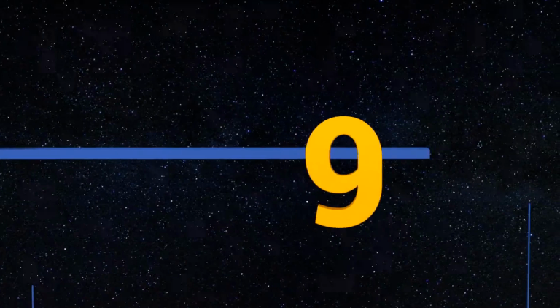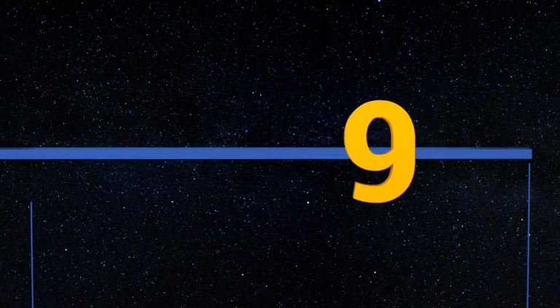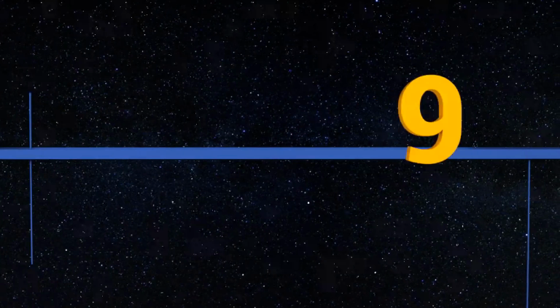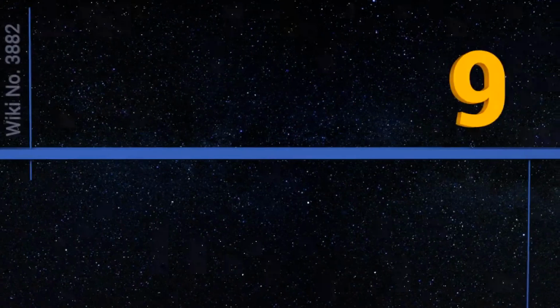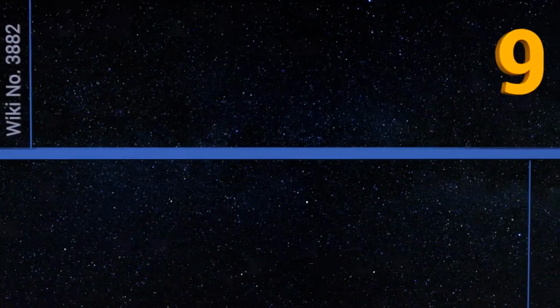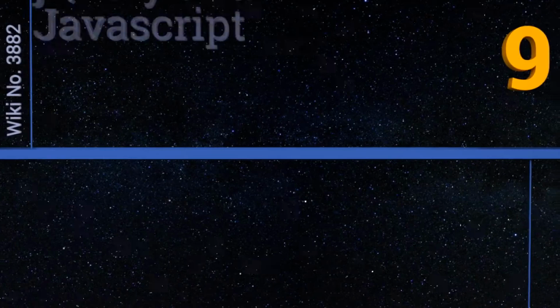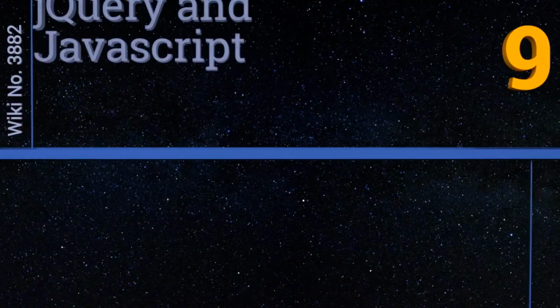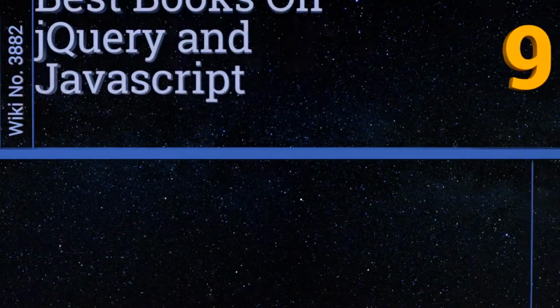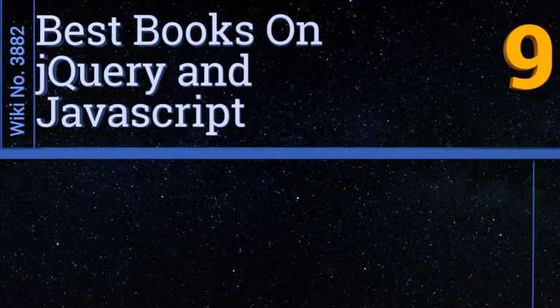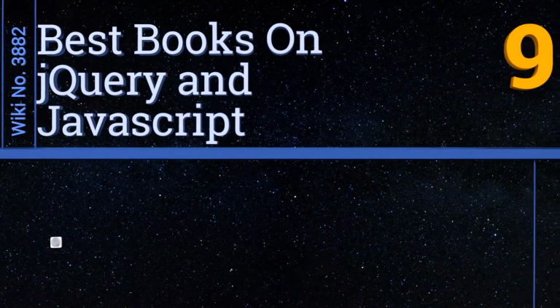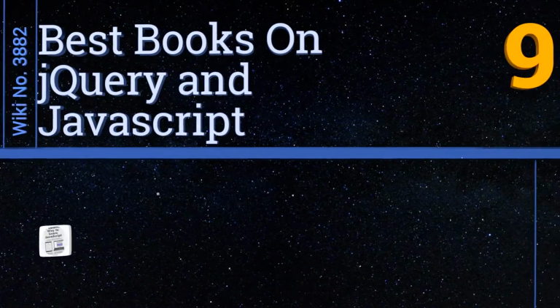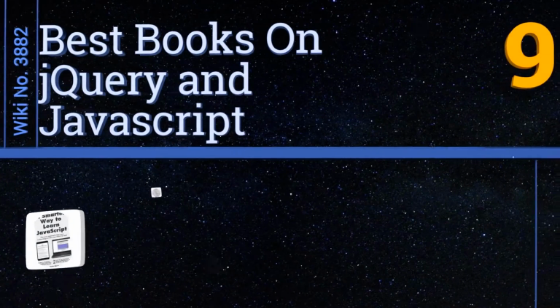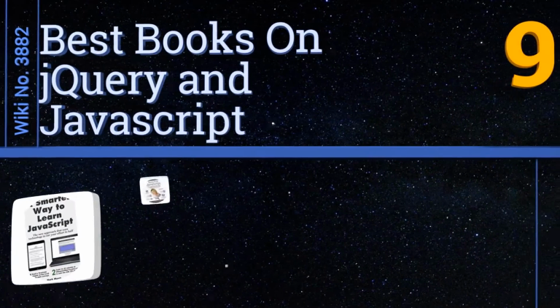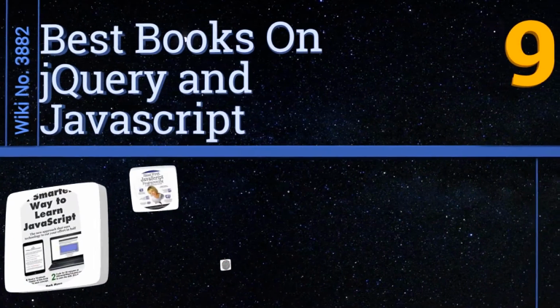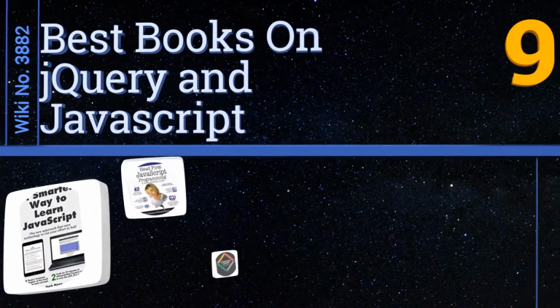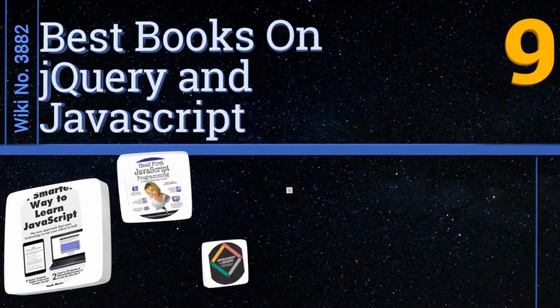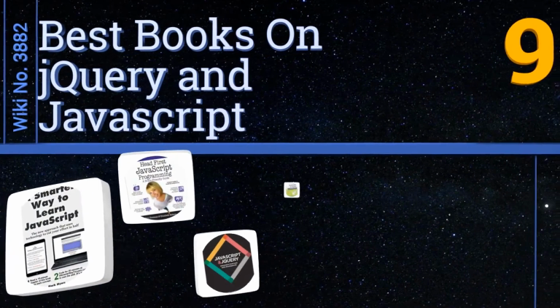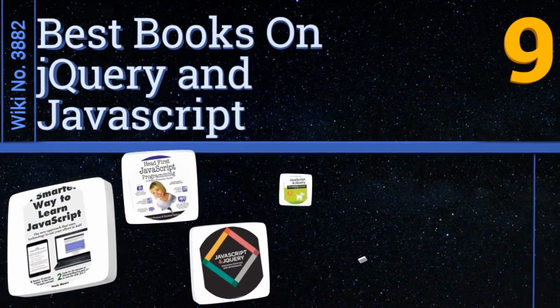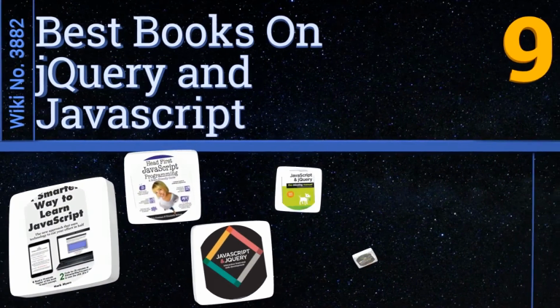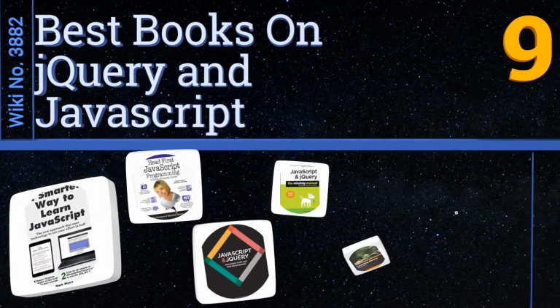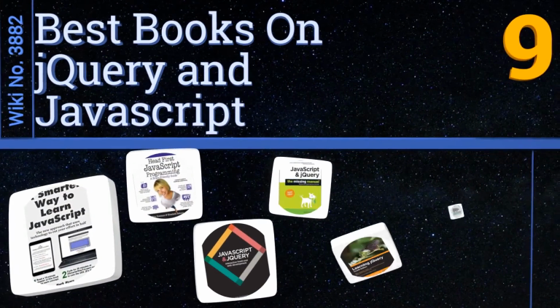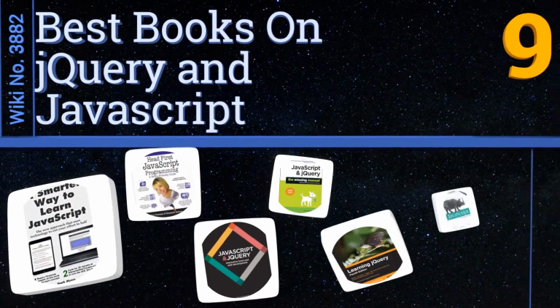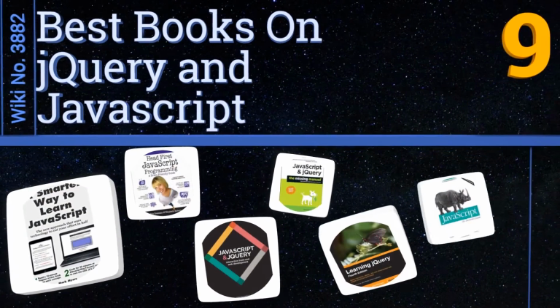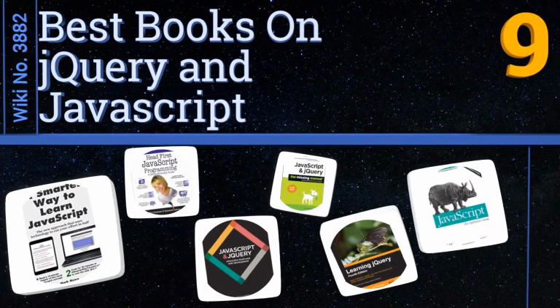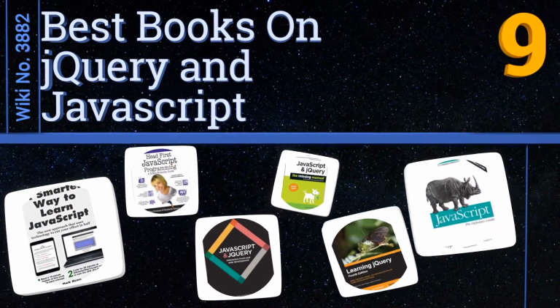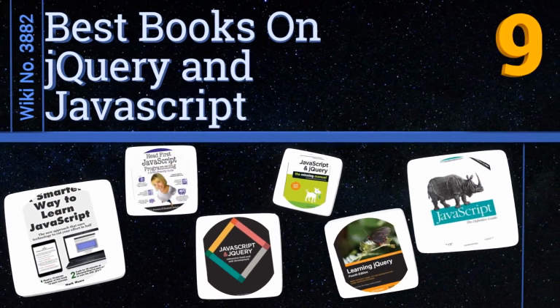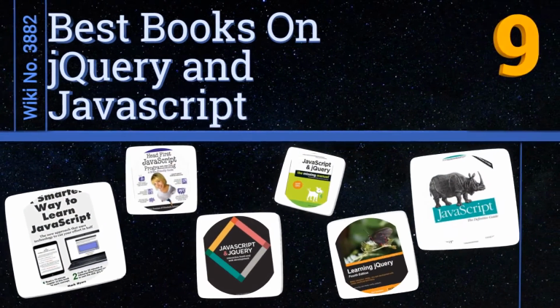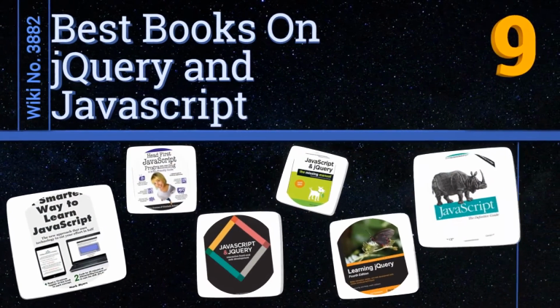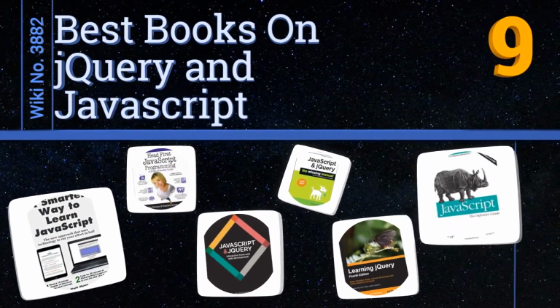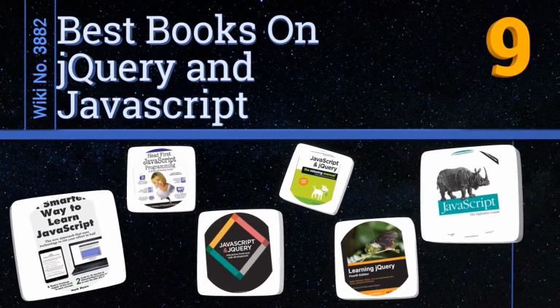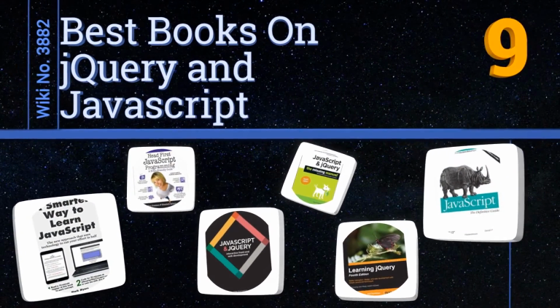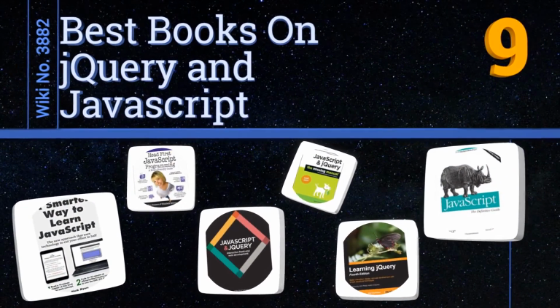EasyVid presents the nine best books on jQuery and JavaScript. Let's get started with the list.